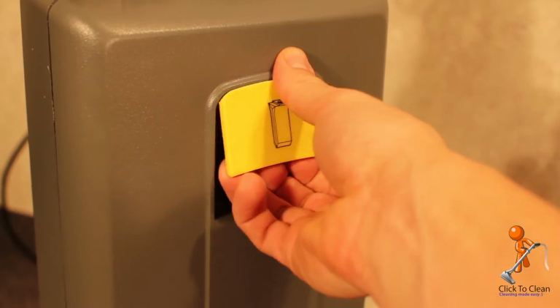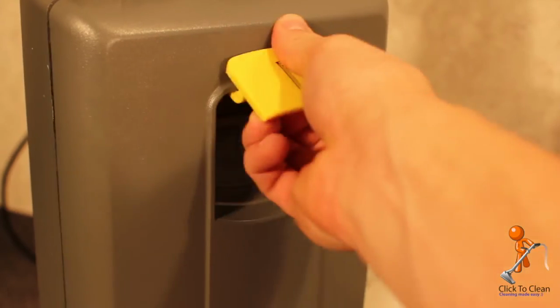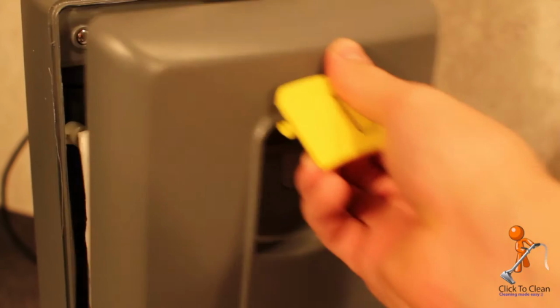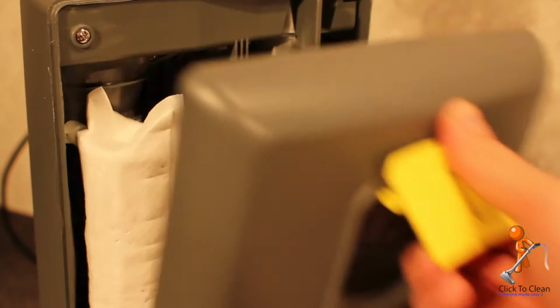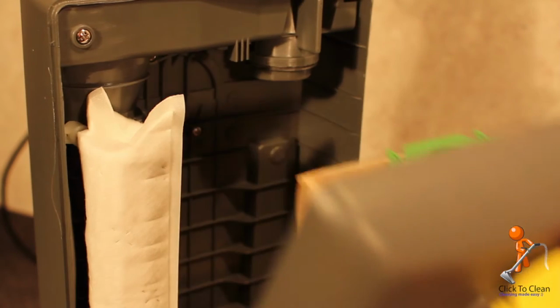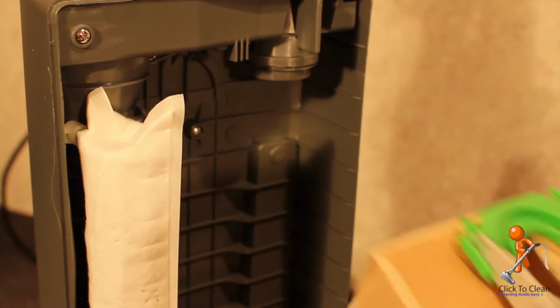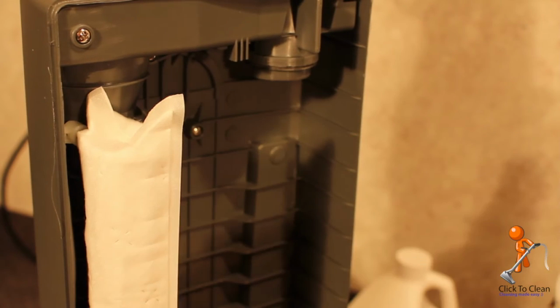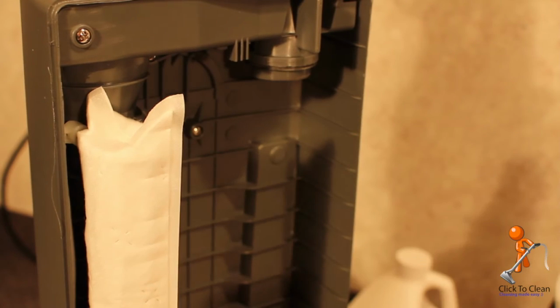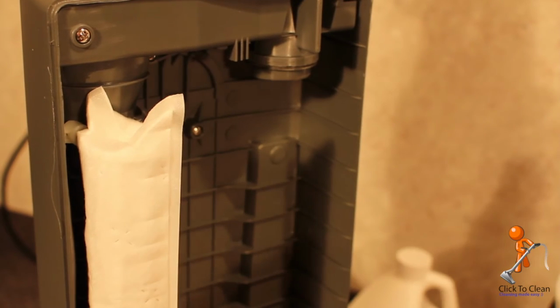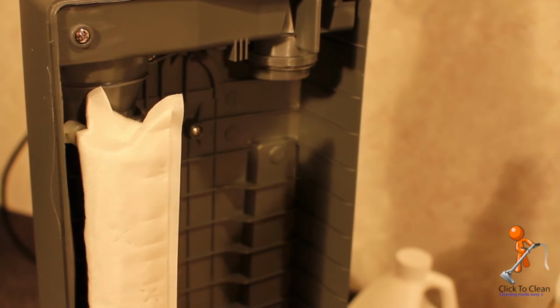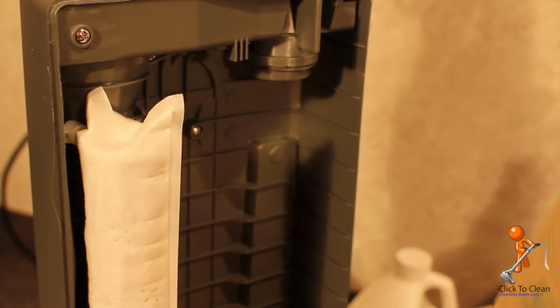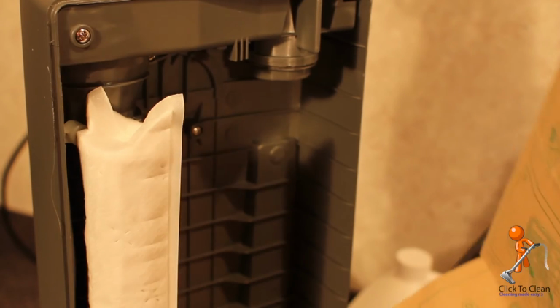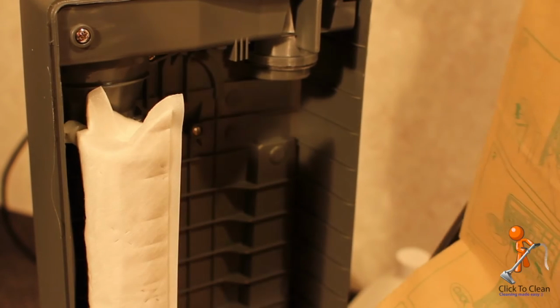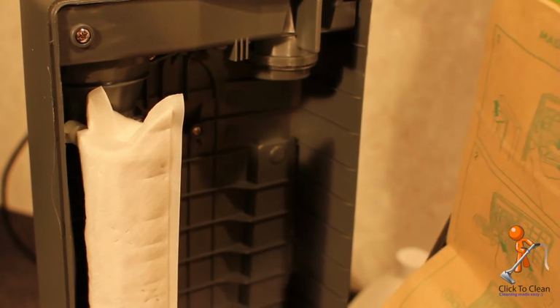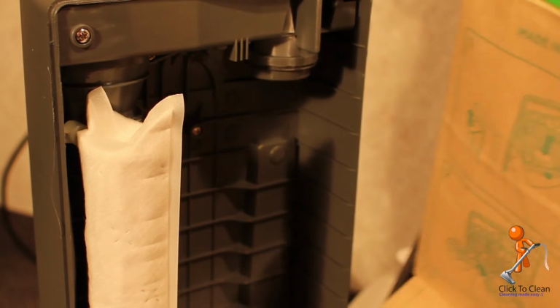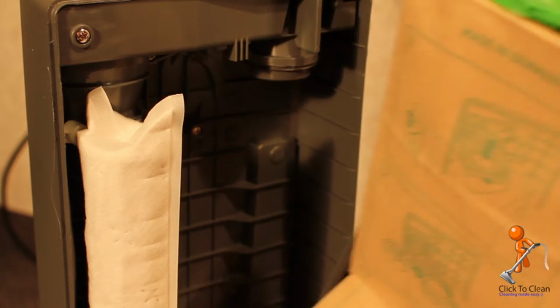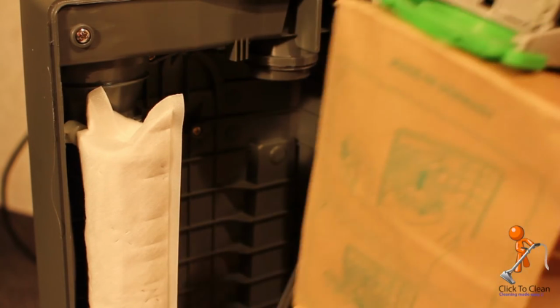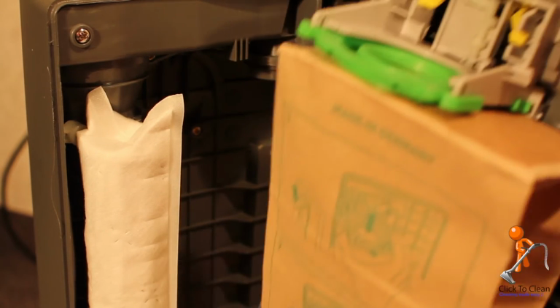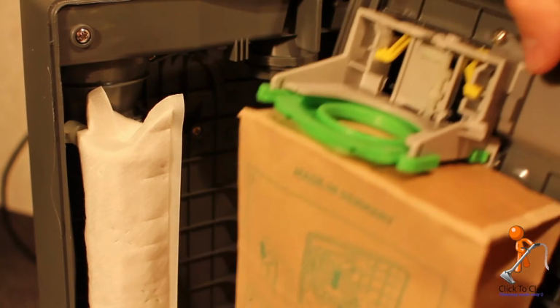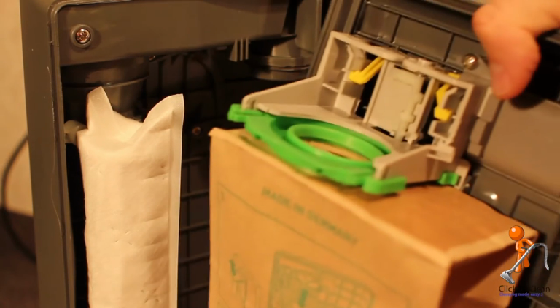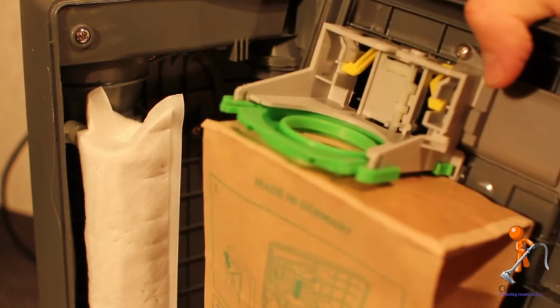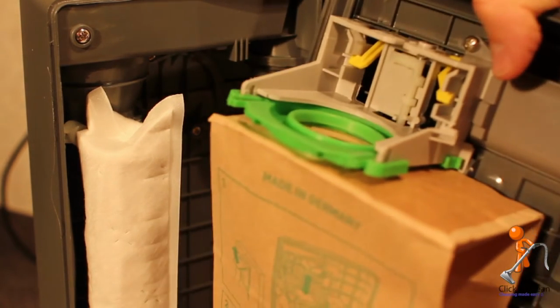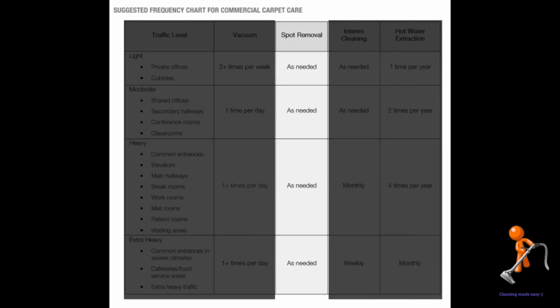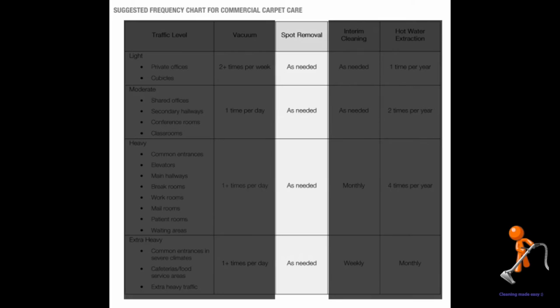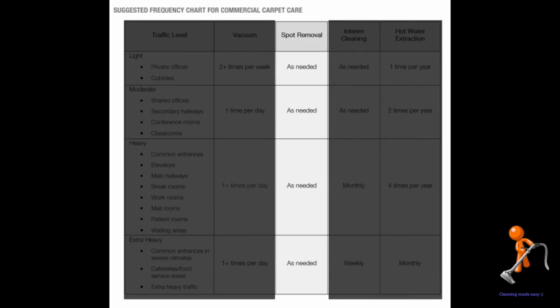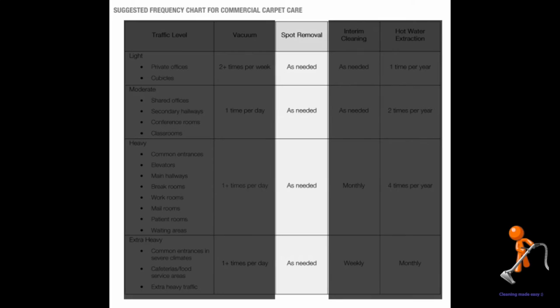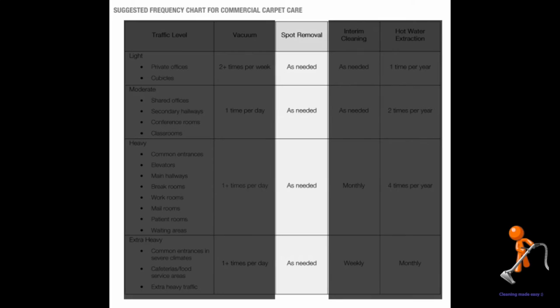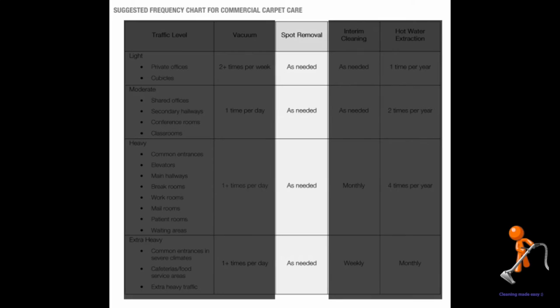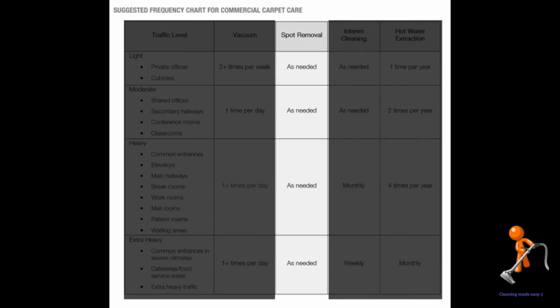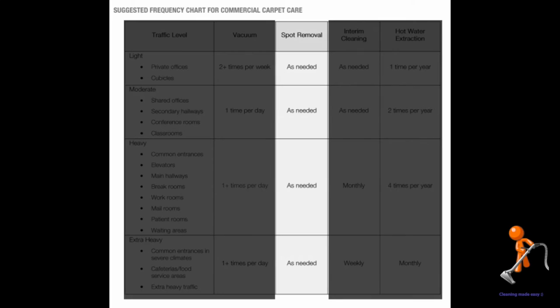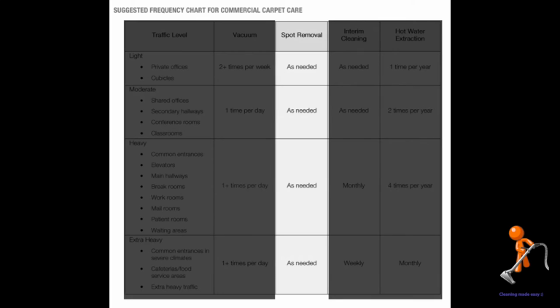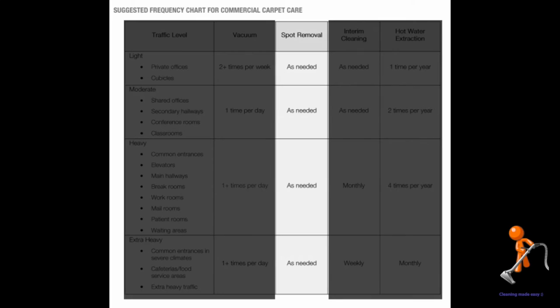Be sure to maintain your vacuum properly and empty the bag when it's half full. Now we'll take a look at spotting.